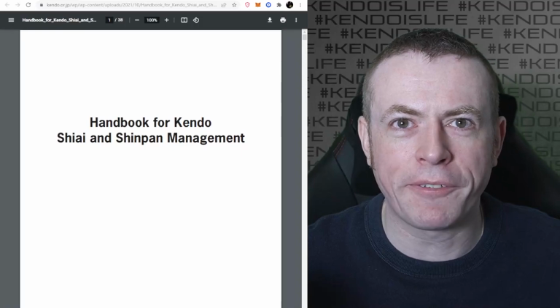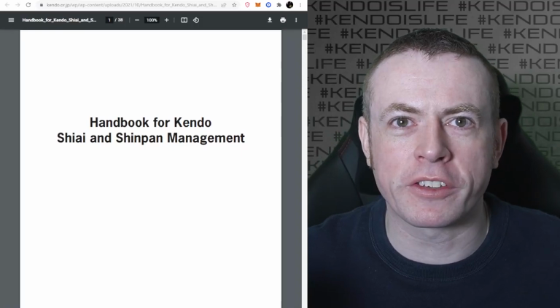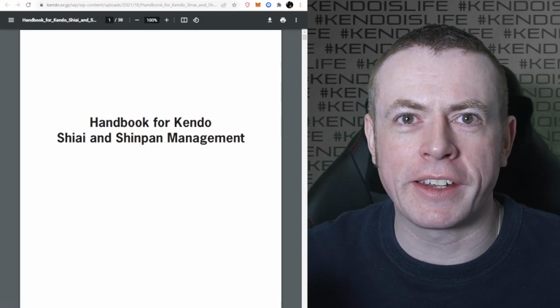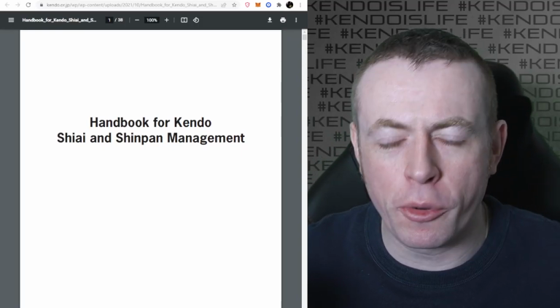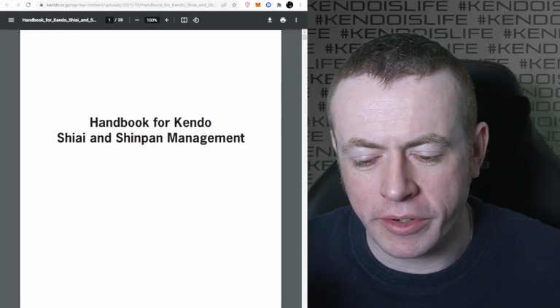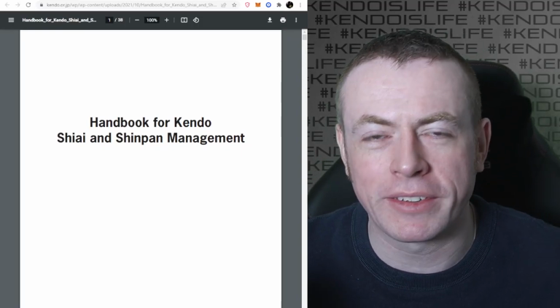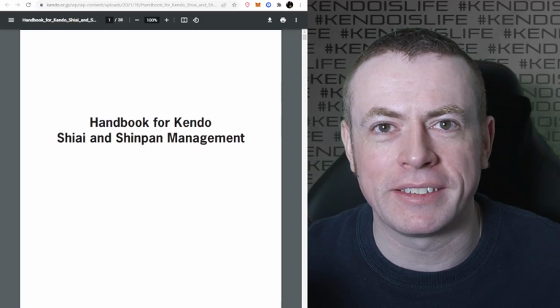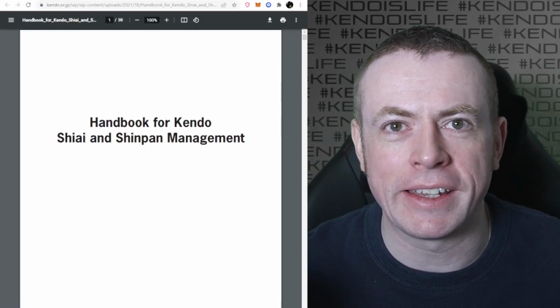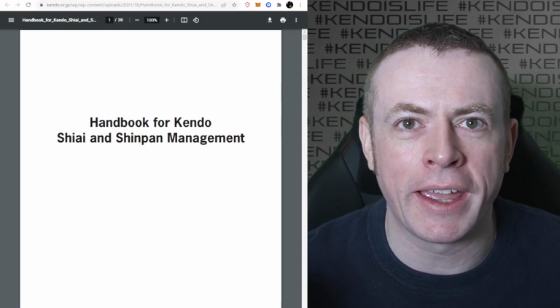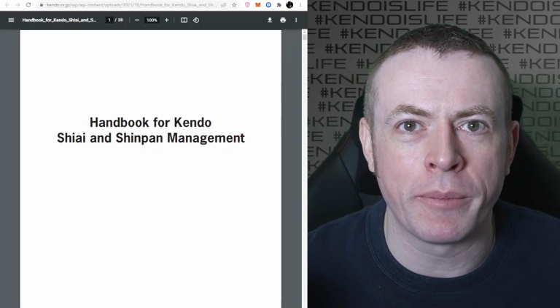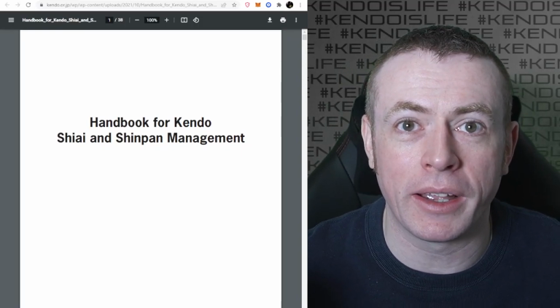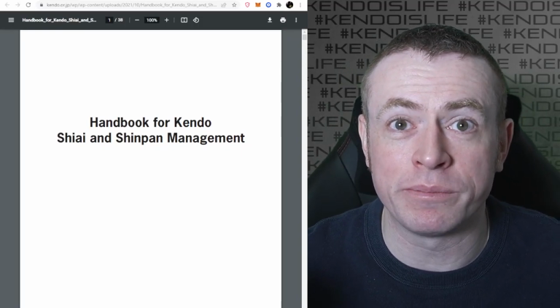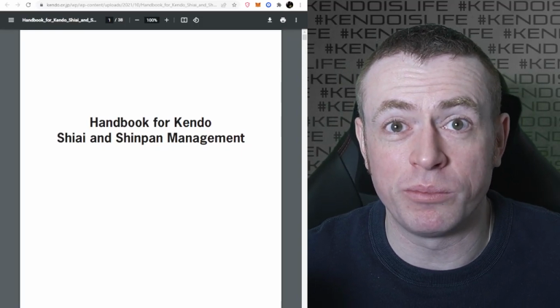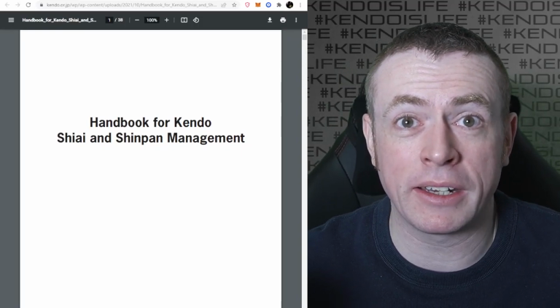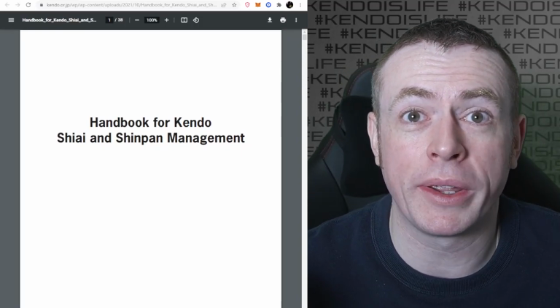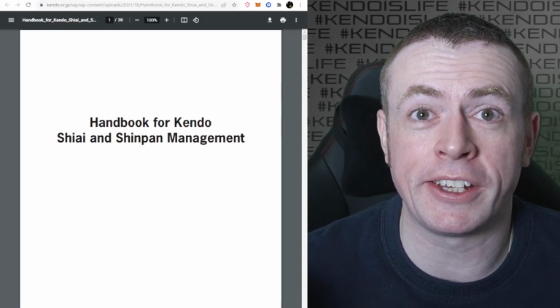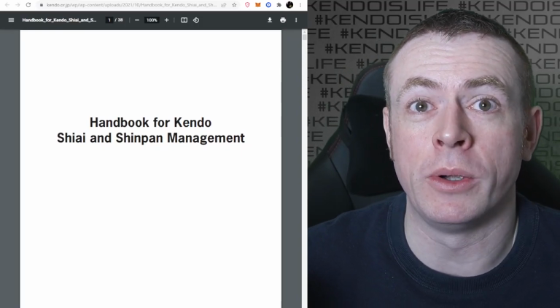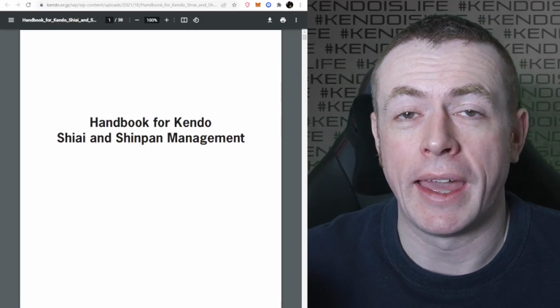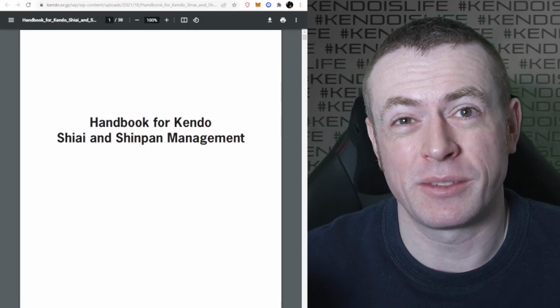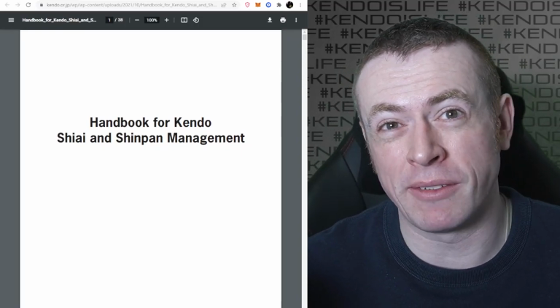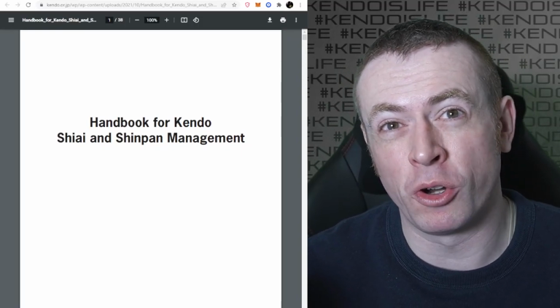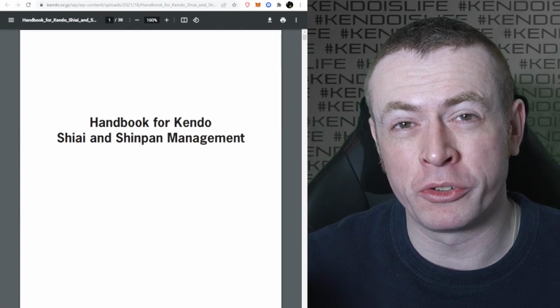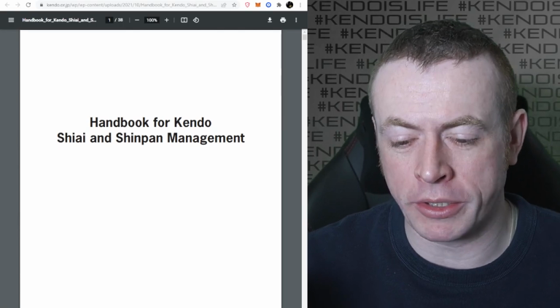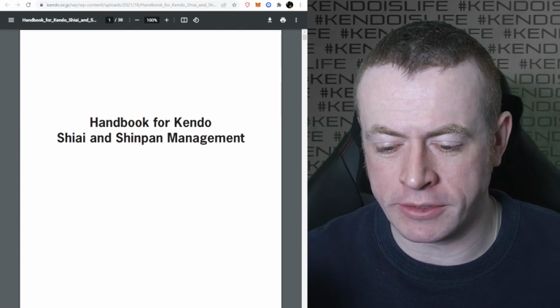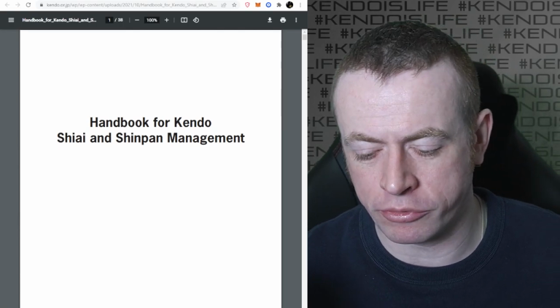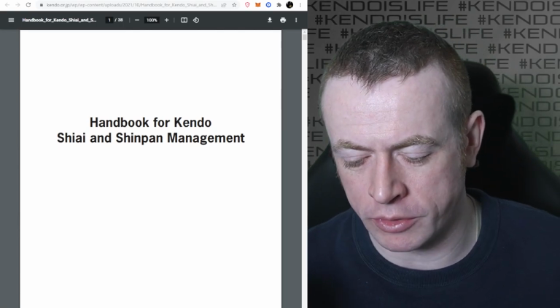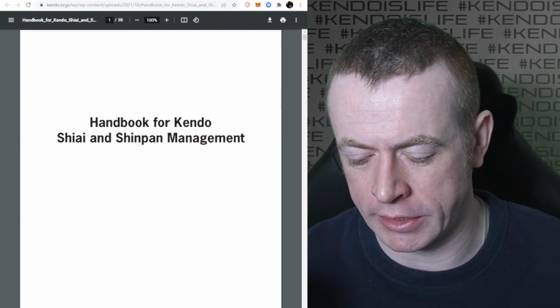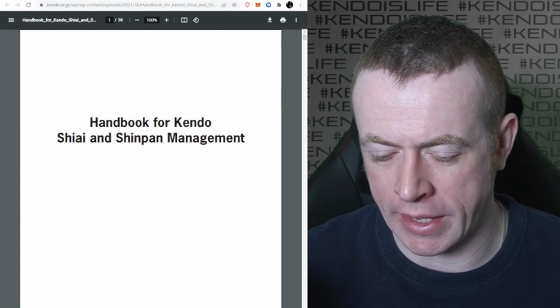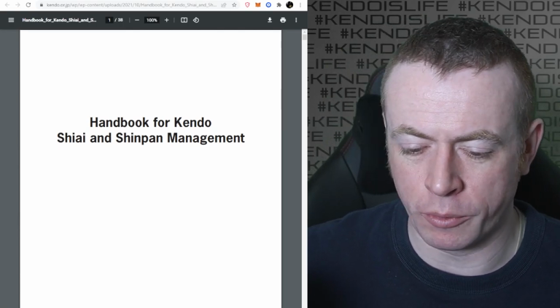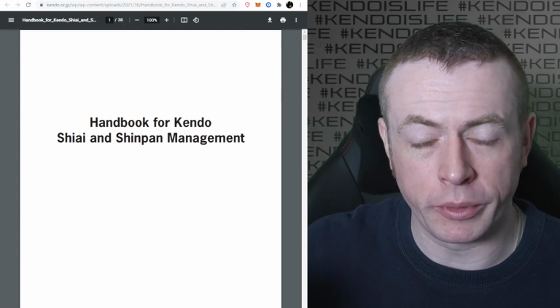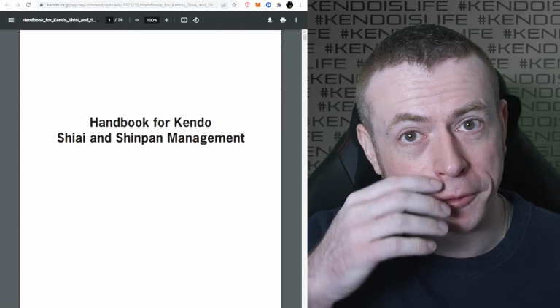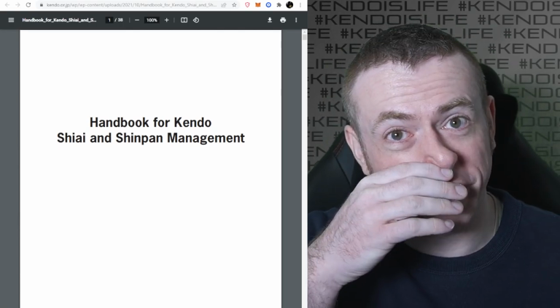Hi folks, it's Andy. I hope you're having a fantastic day. I'm making a quick video - it's a bit informal, to be honest. No script or anything like that. Hopefully we'll get through it okay.